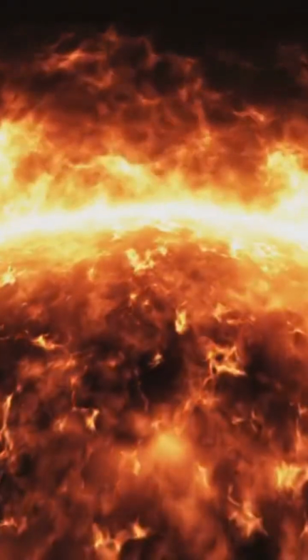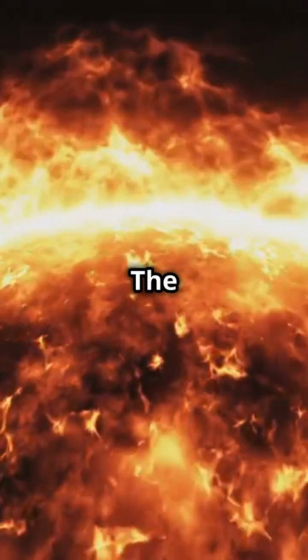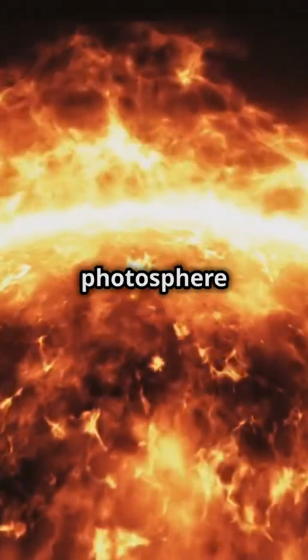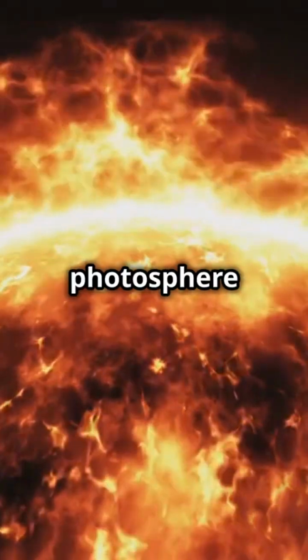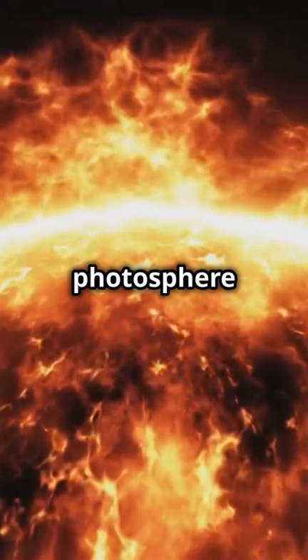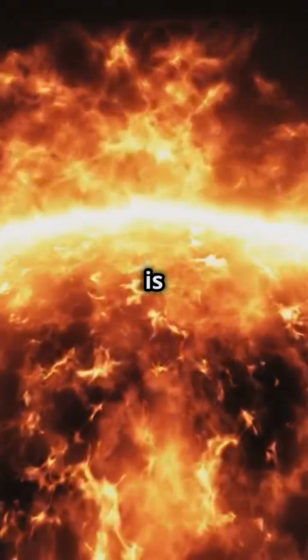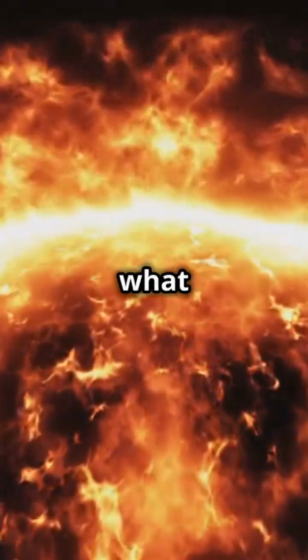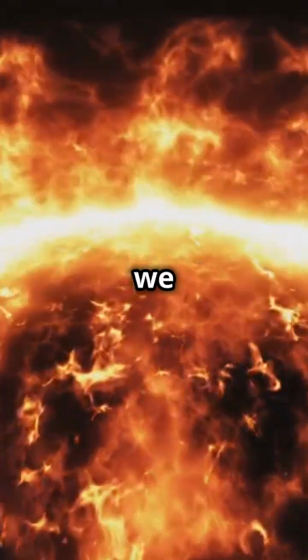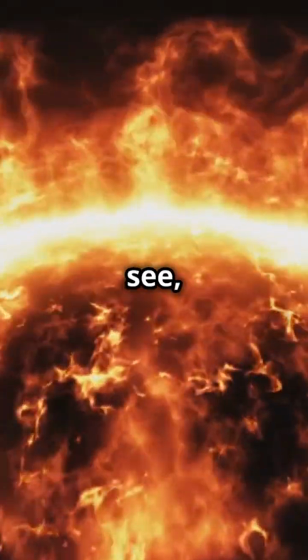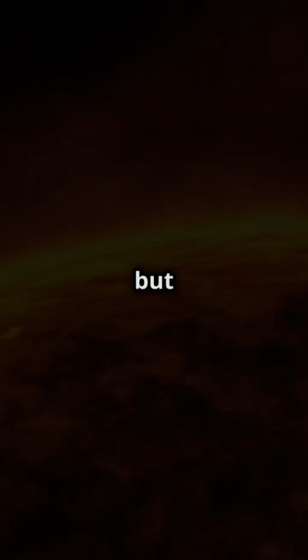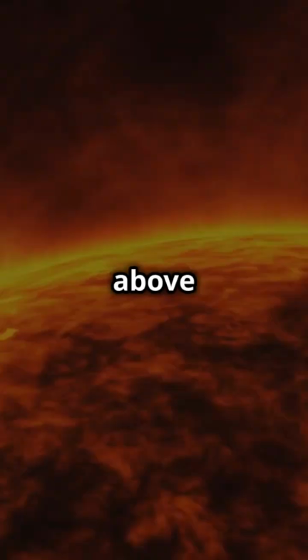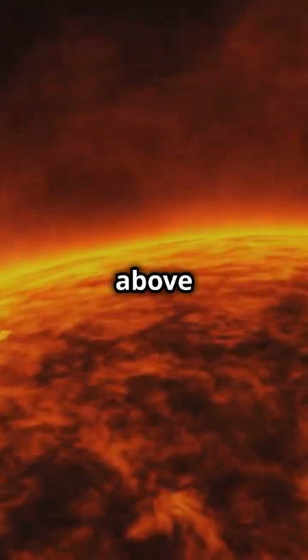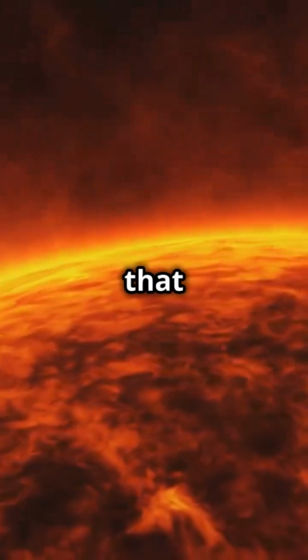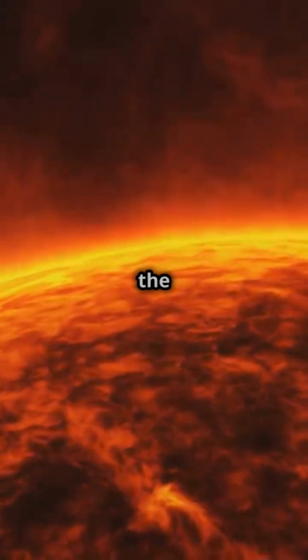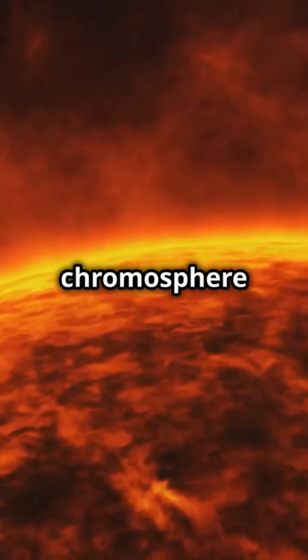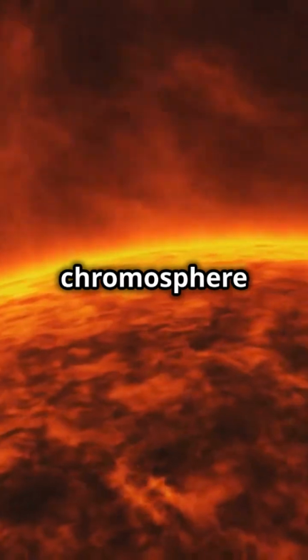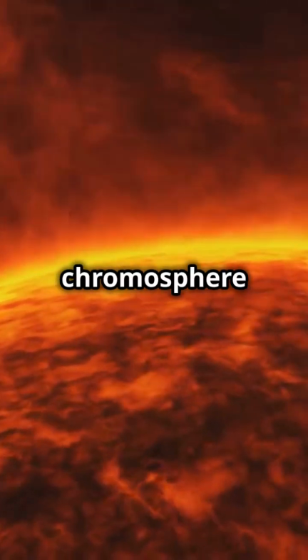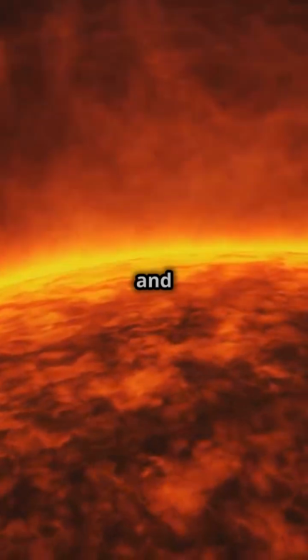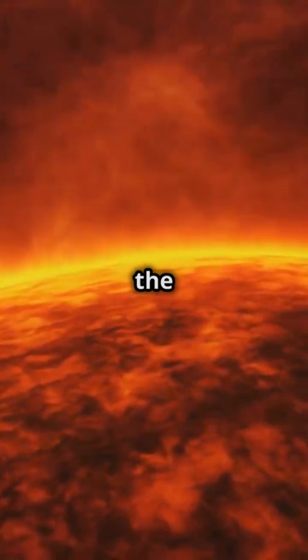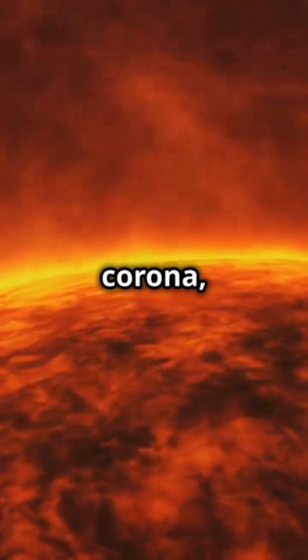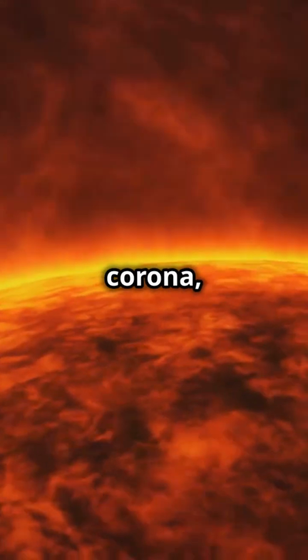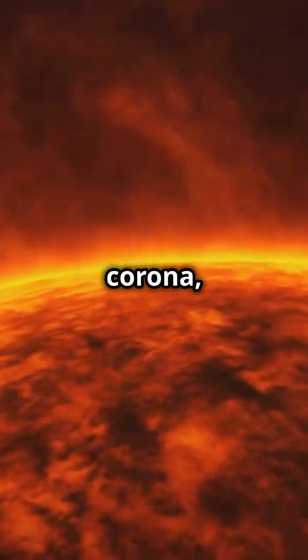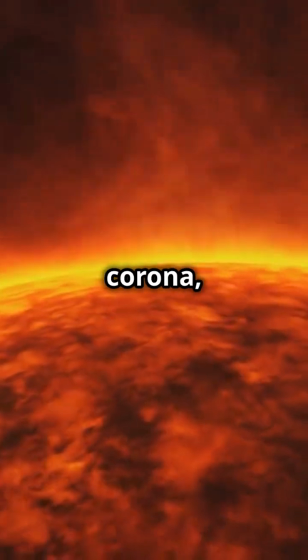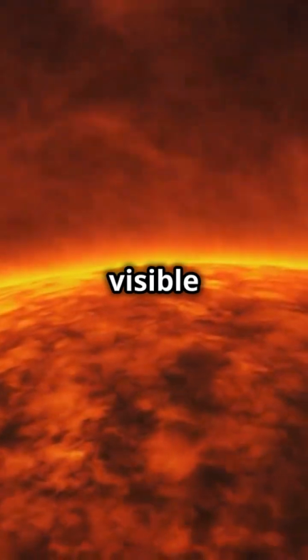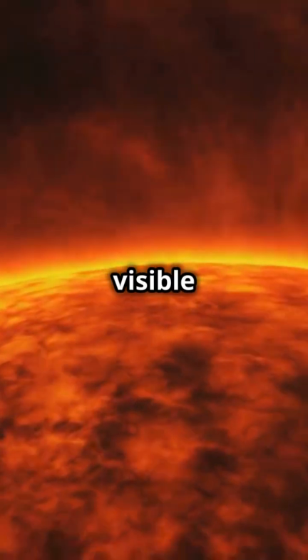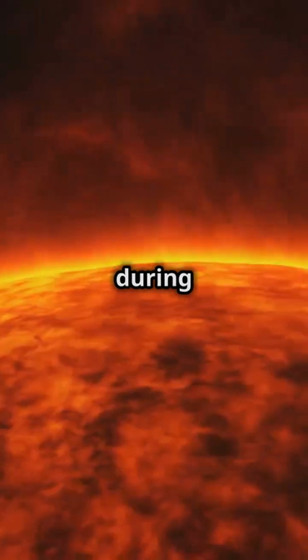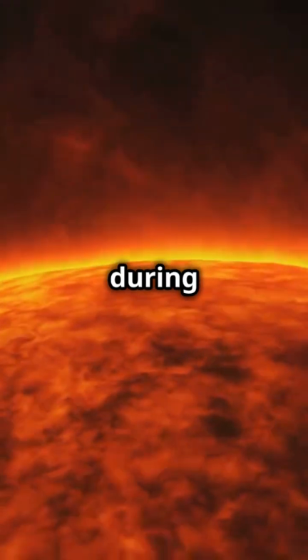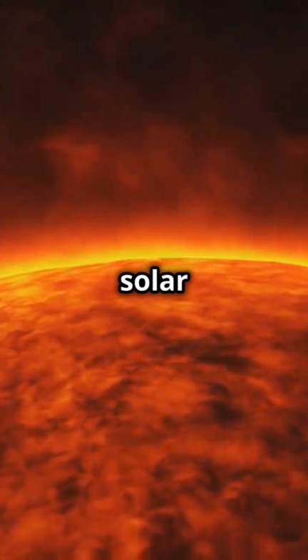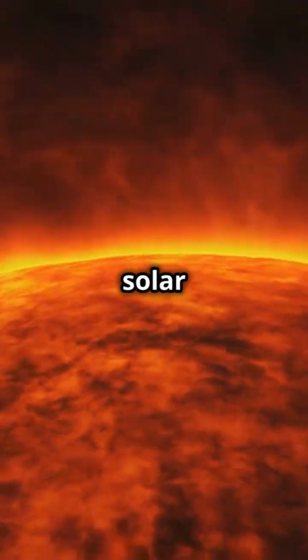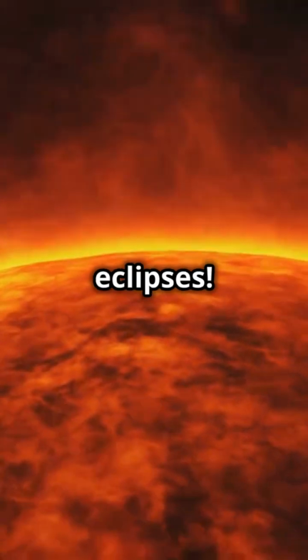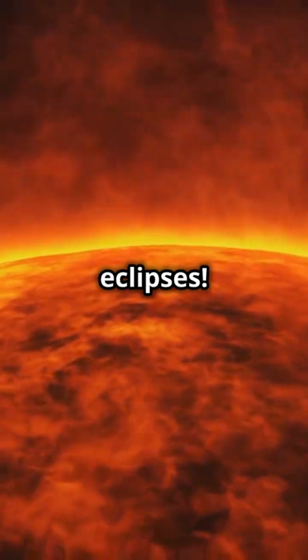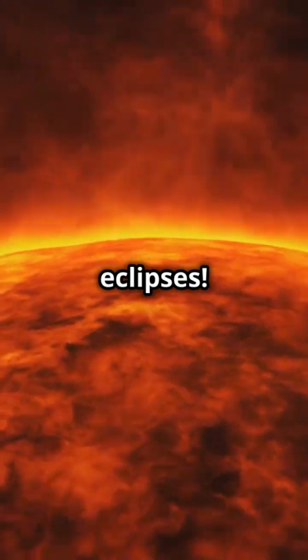The photosphere is what we see, but above that is the chromosphere and the corona, visible during solar eclipses.